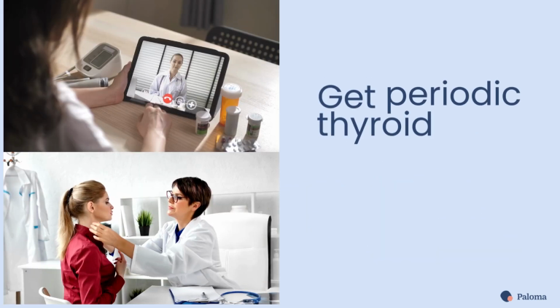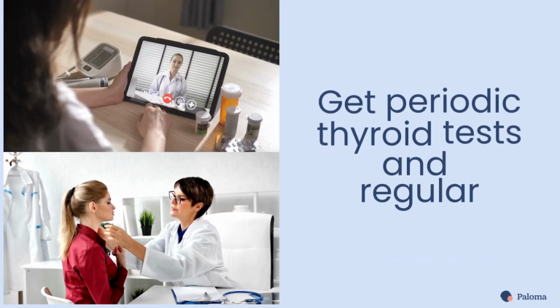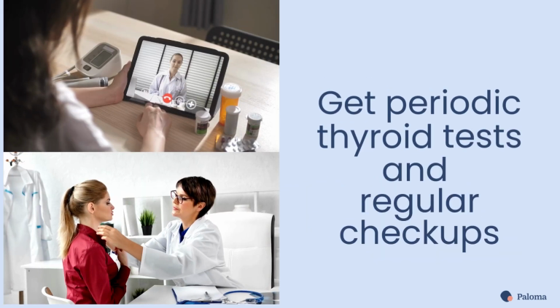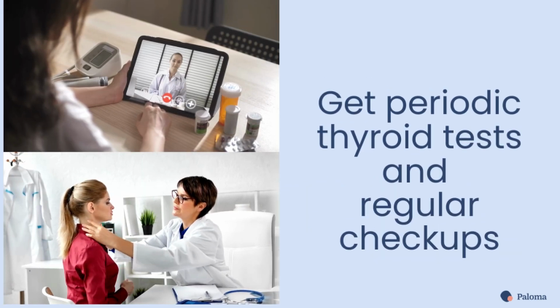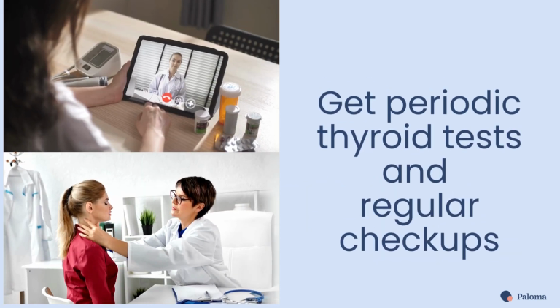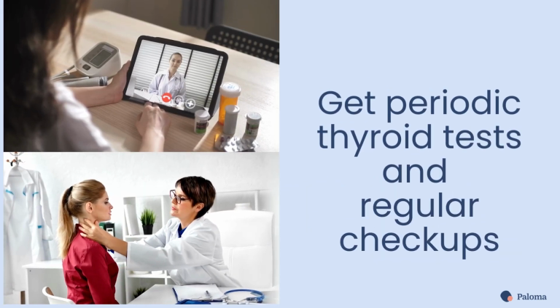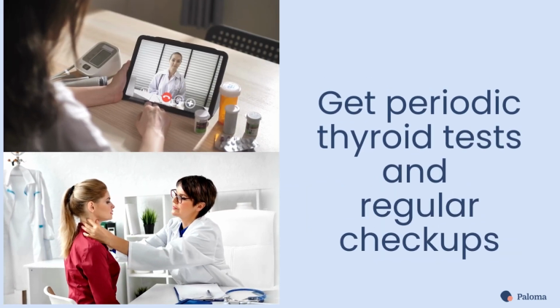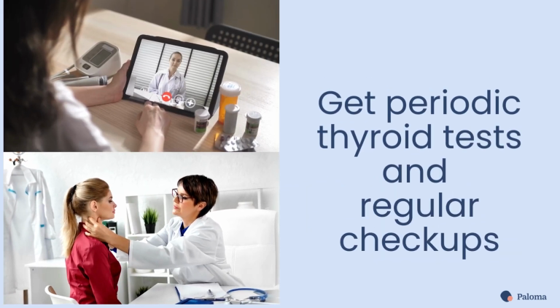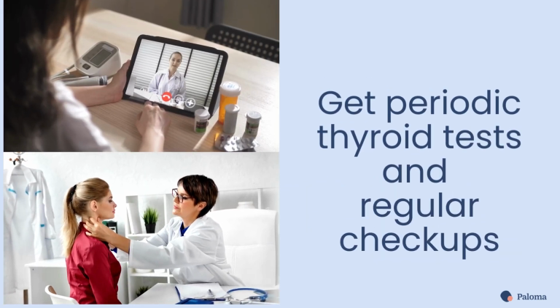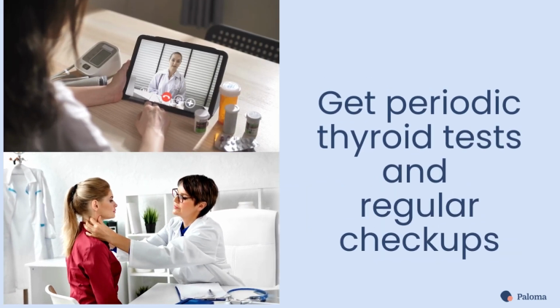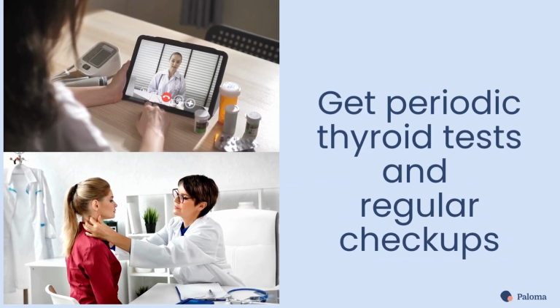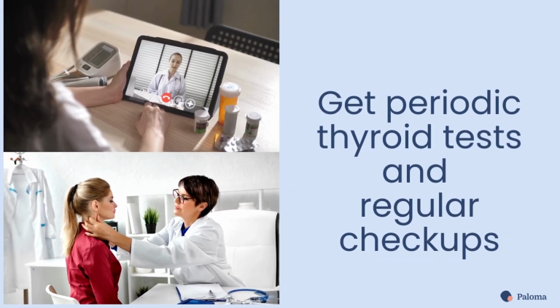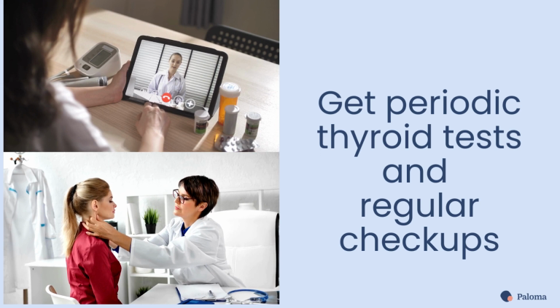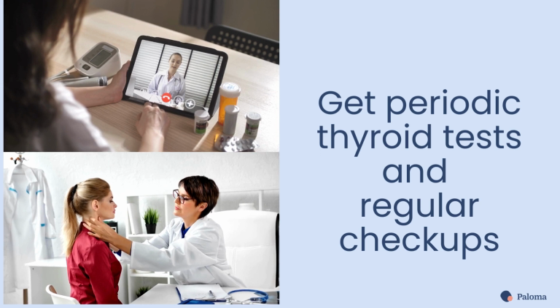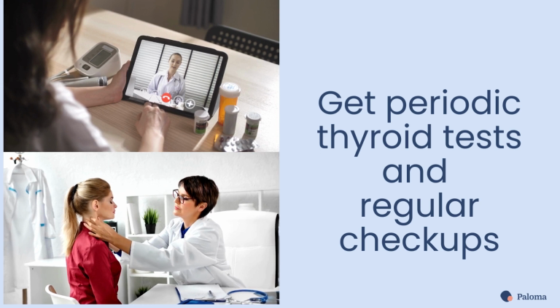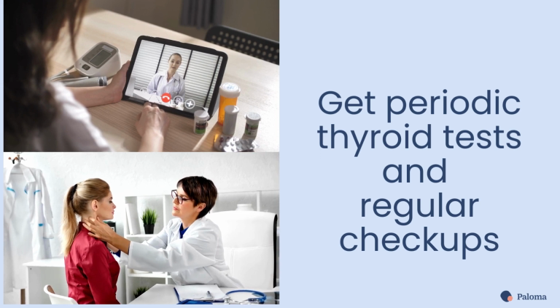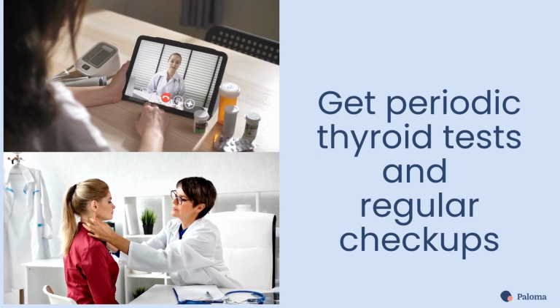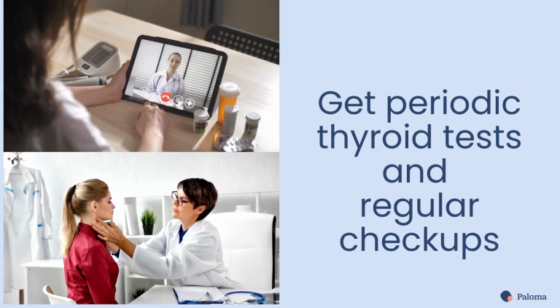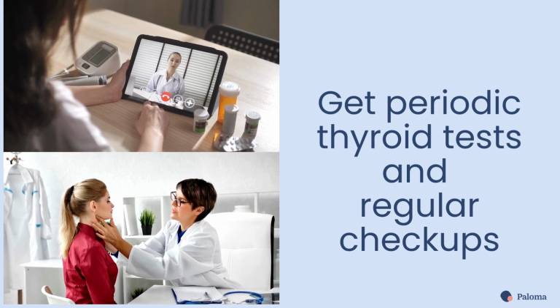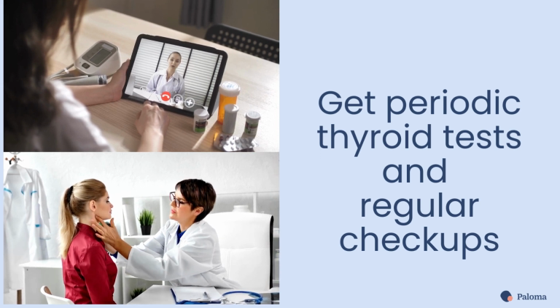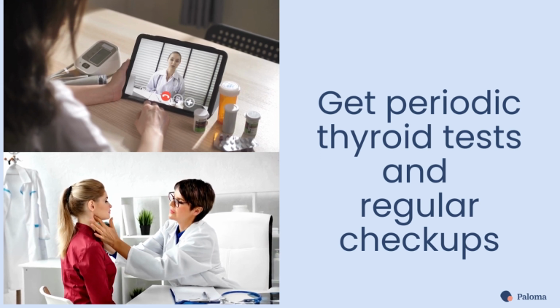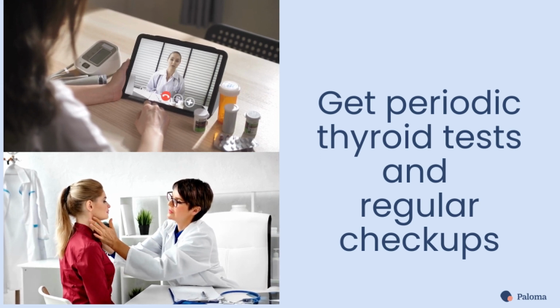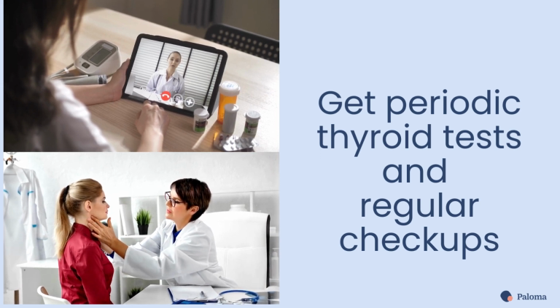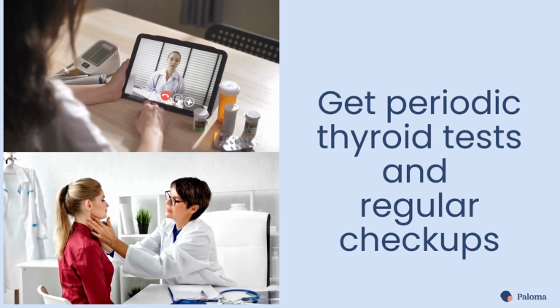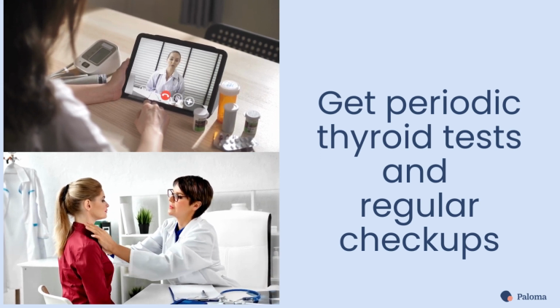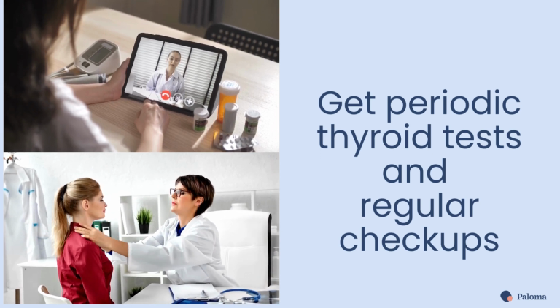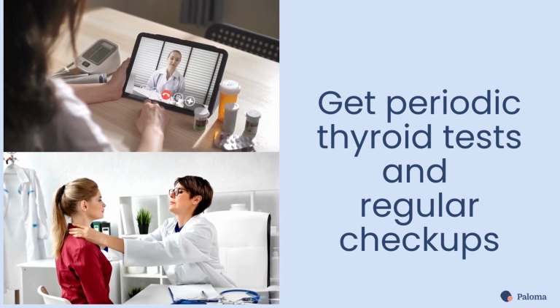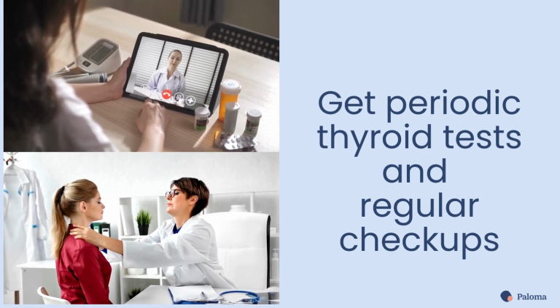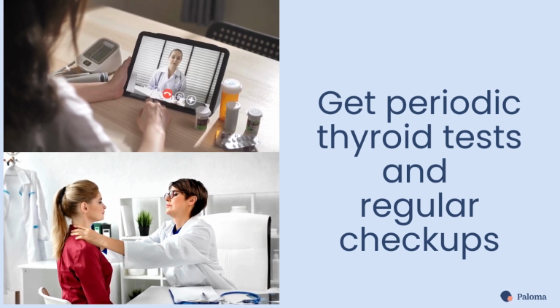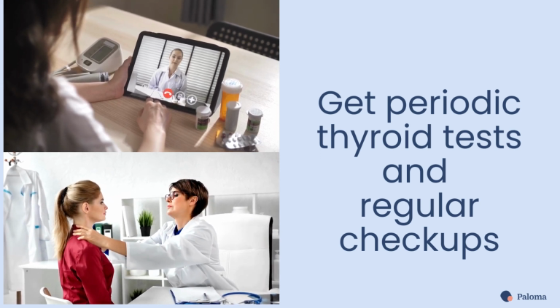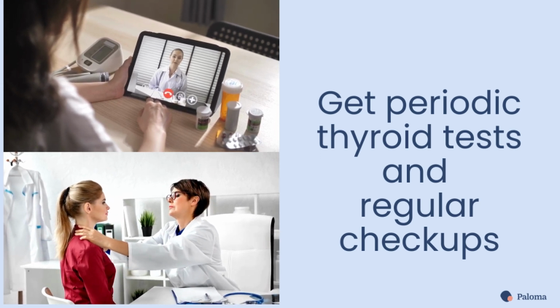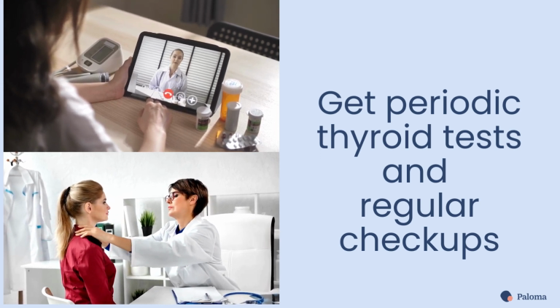And finally, make sure to get periodic testing and schedule regular checkups with your doctor to monitor your progress and adjust your treatment as needed.